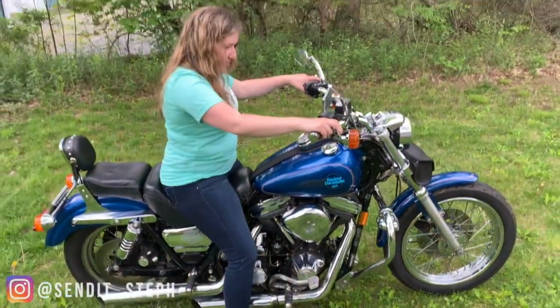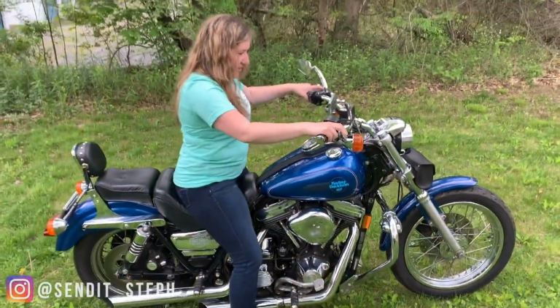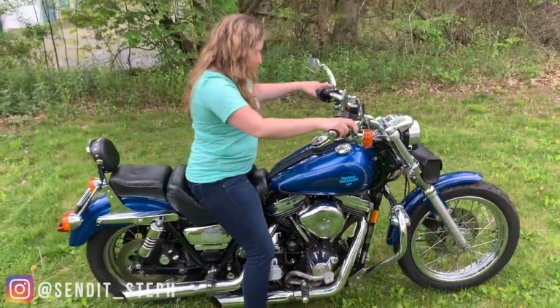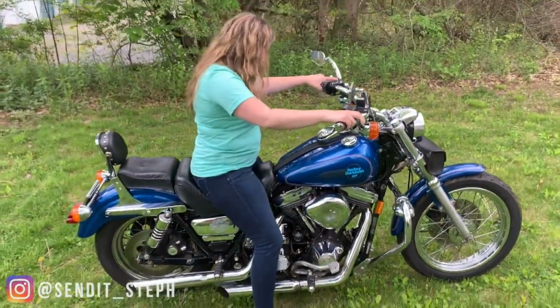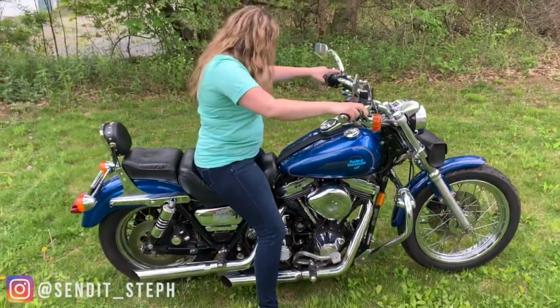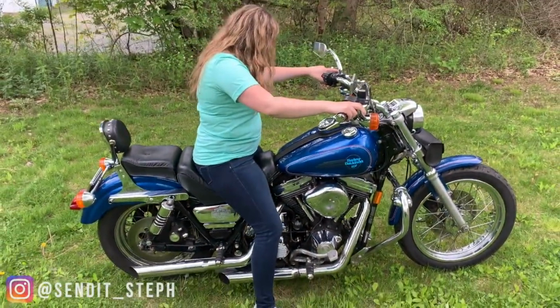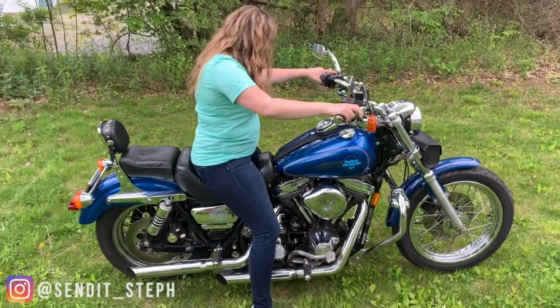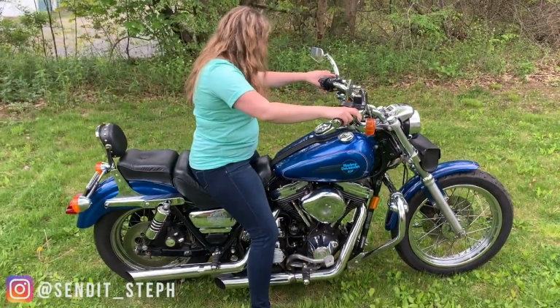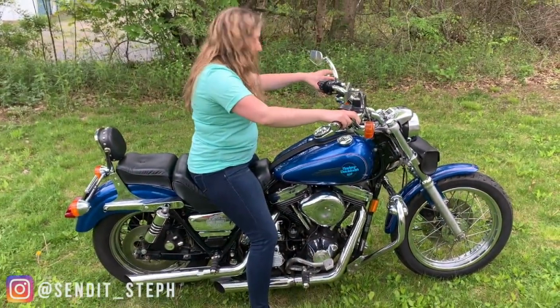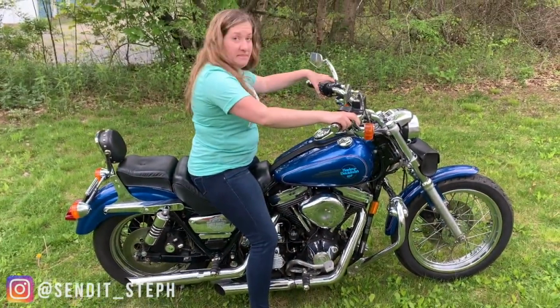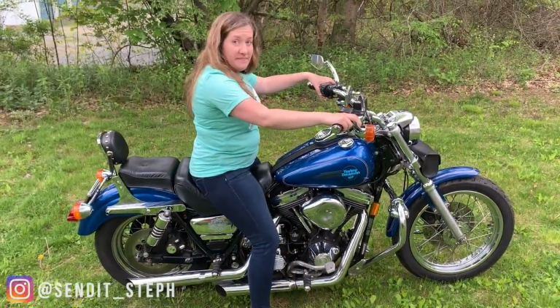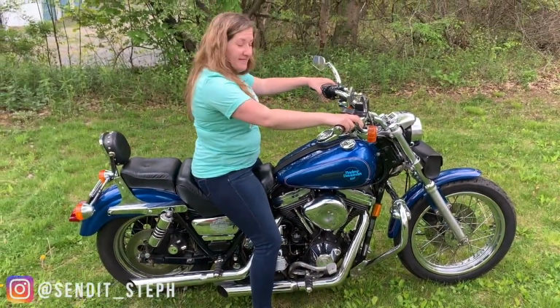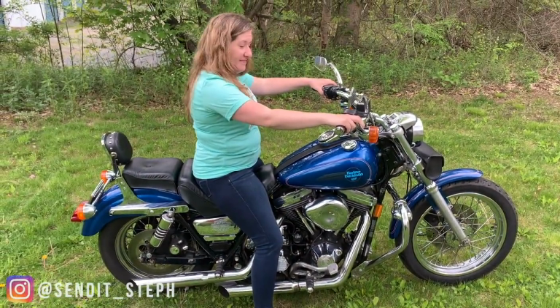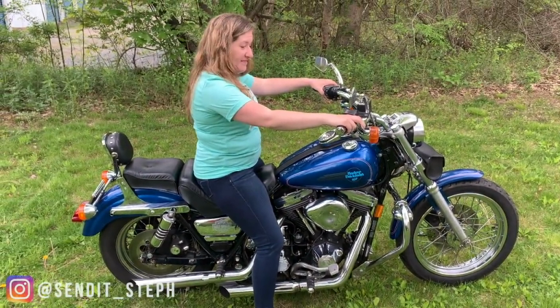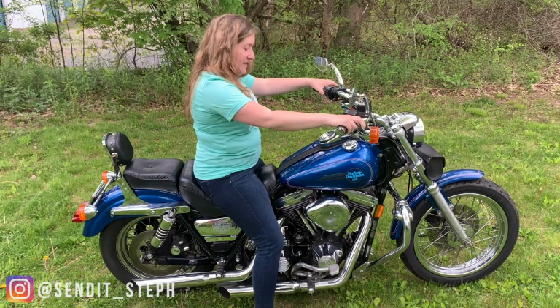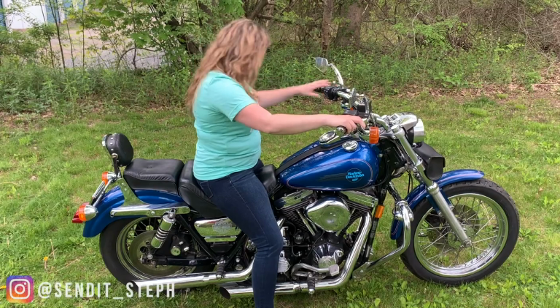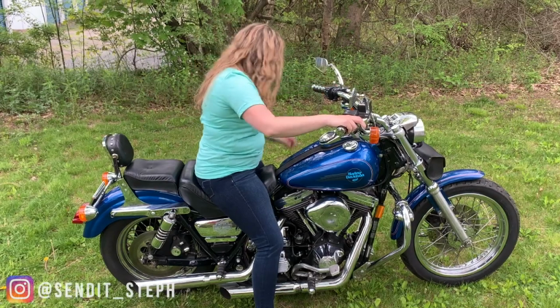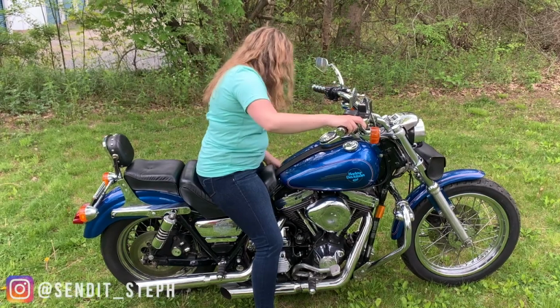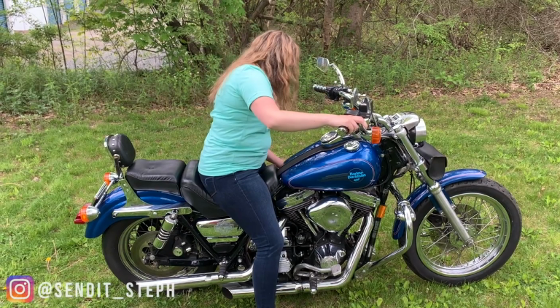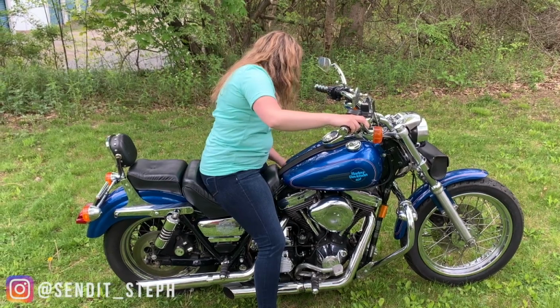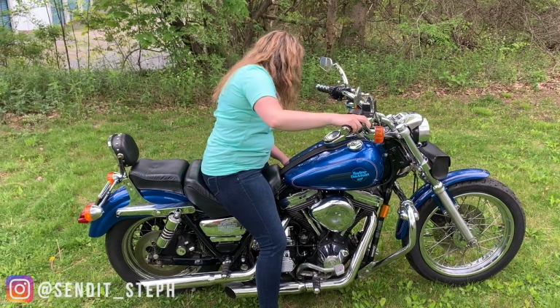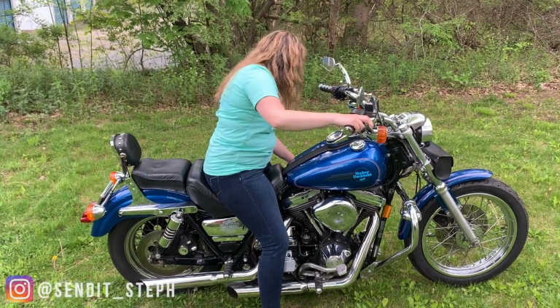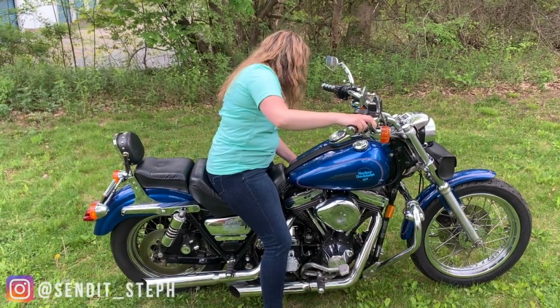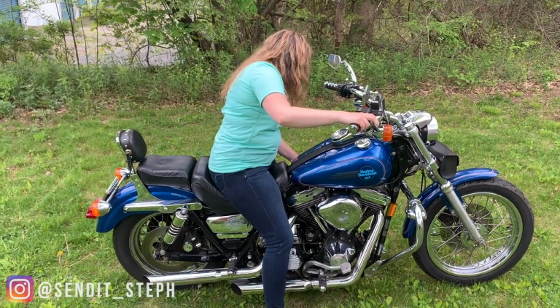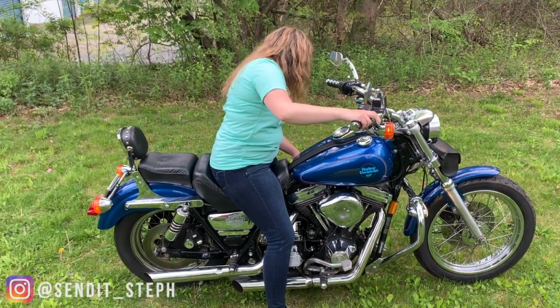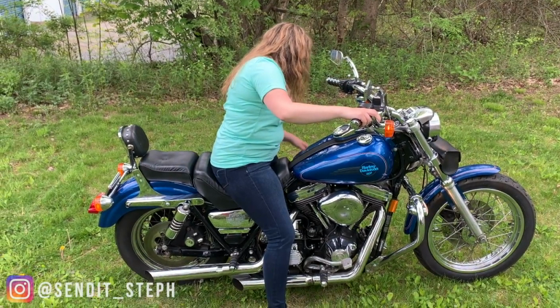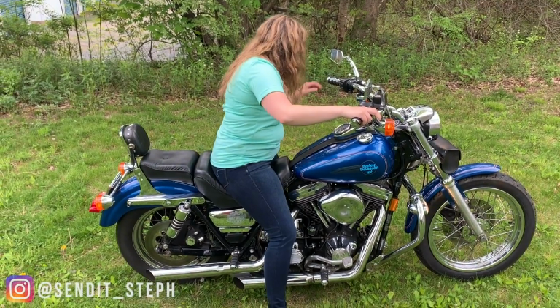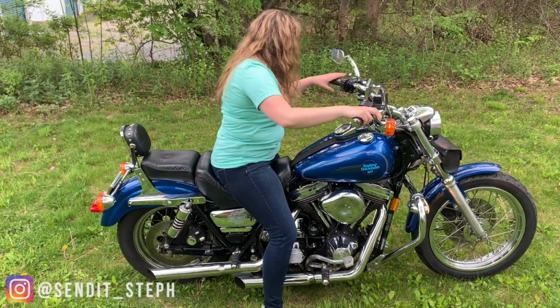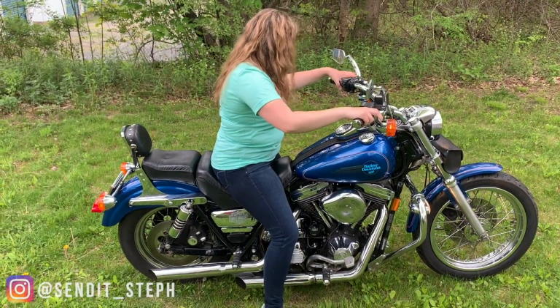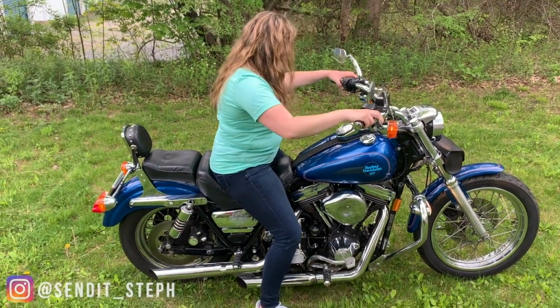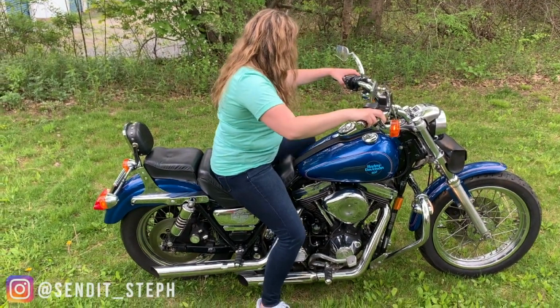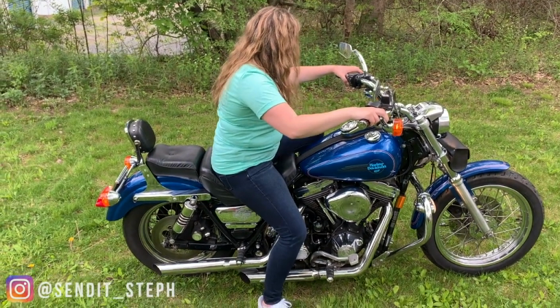Can we start her up? Yeah, if you want to fire it up. It's in gear. Don't go shoo-hooing into the neighbors.